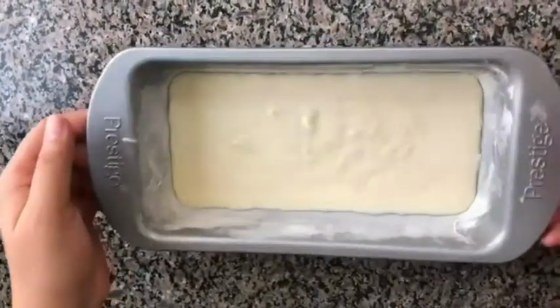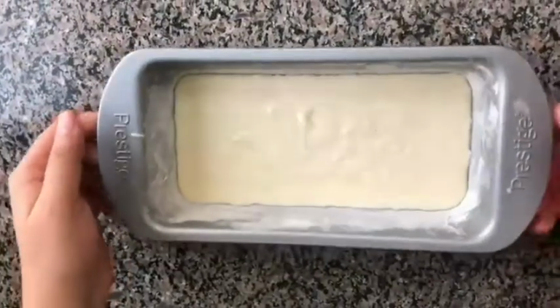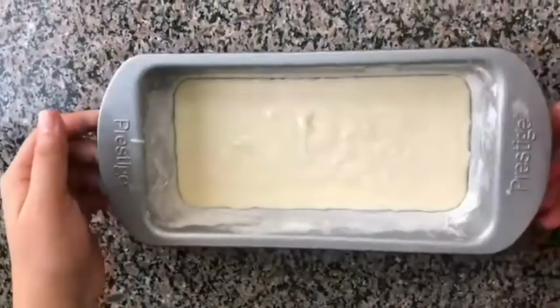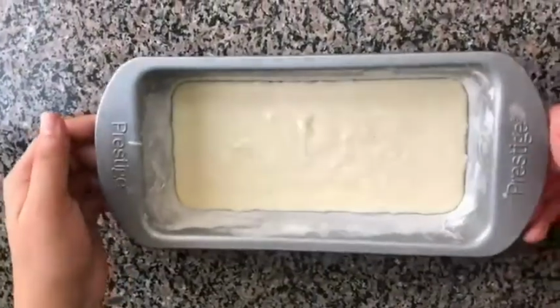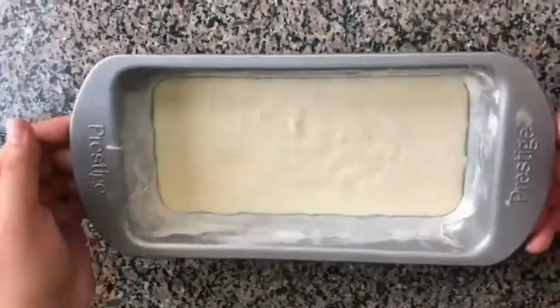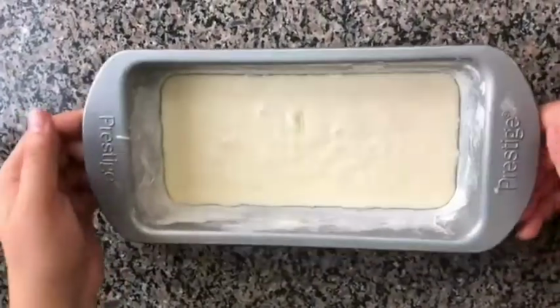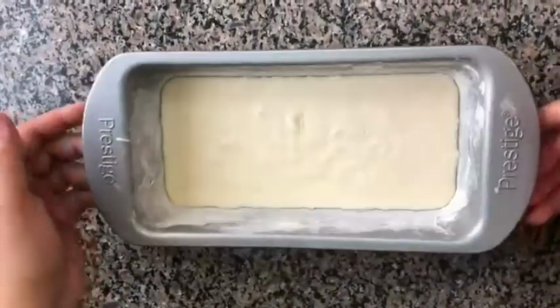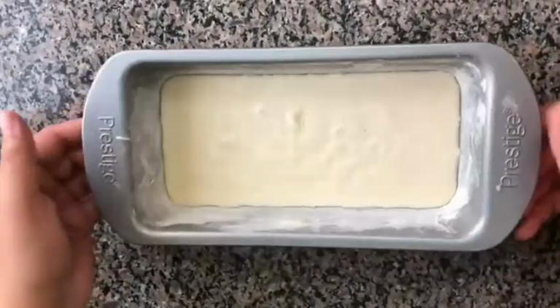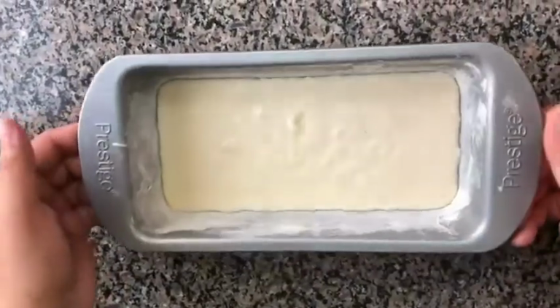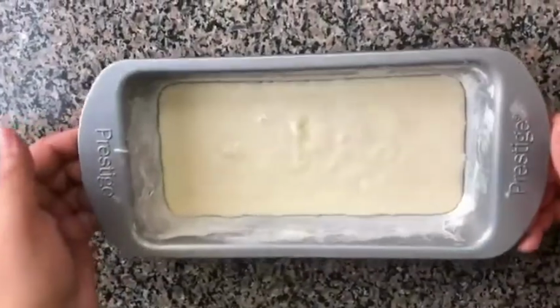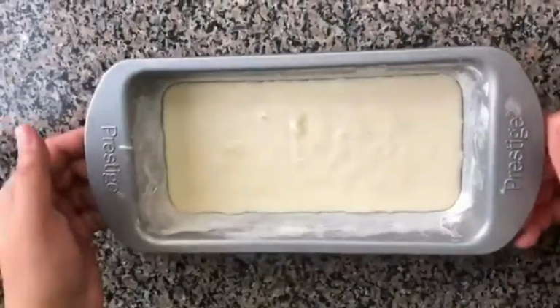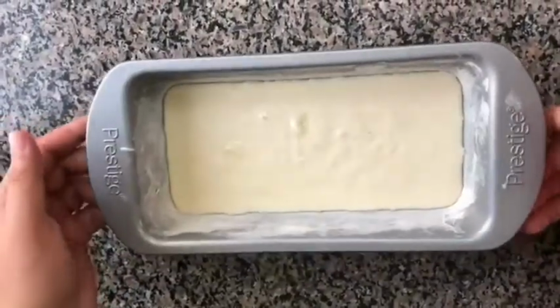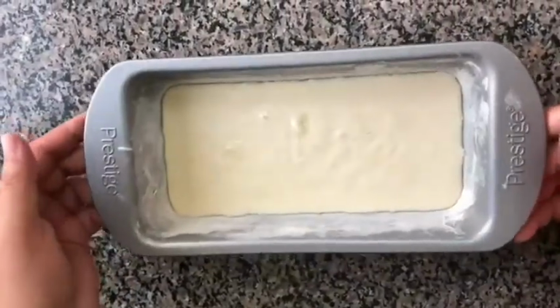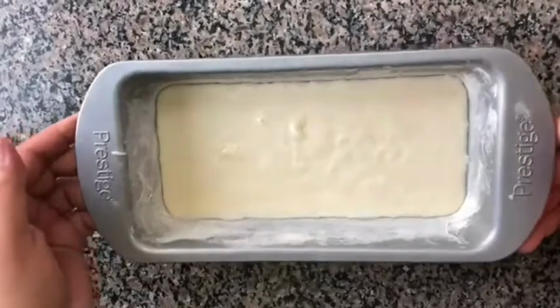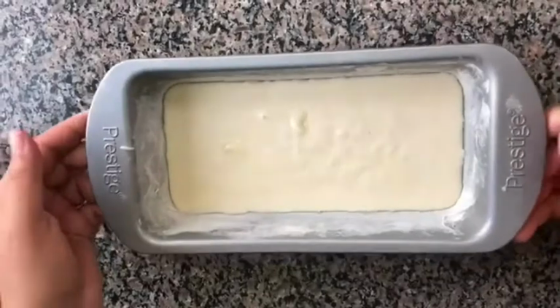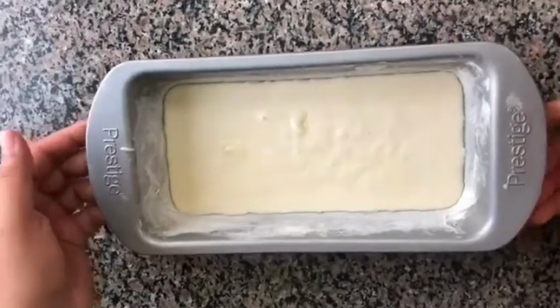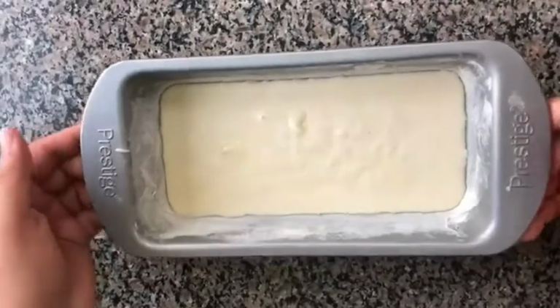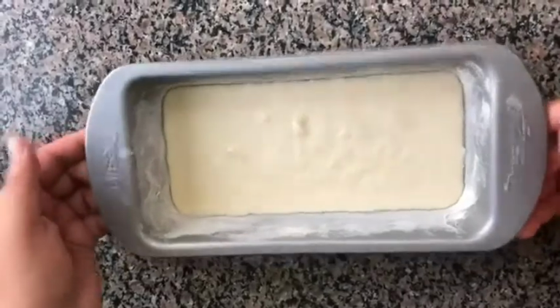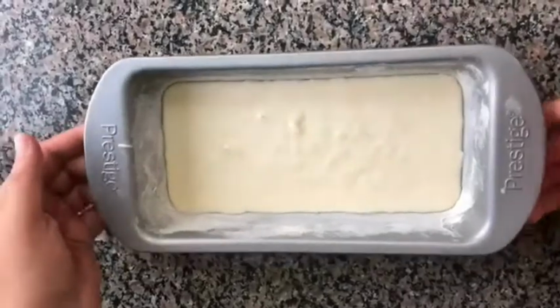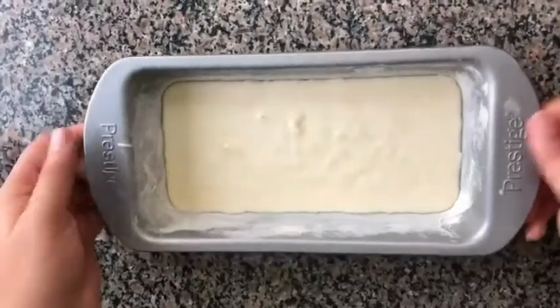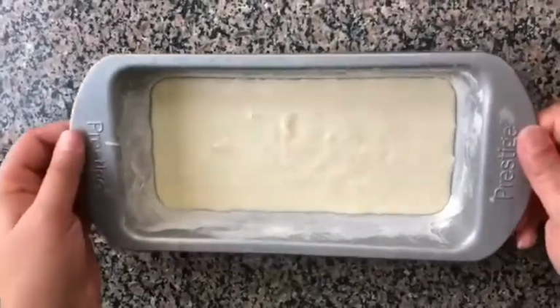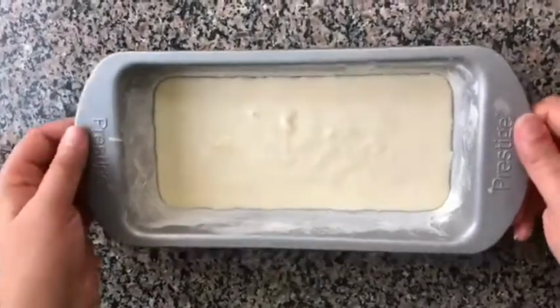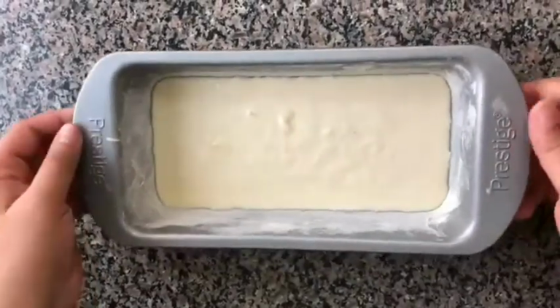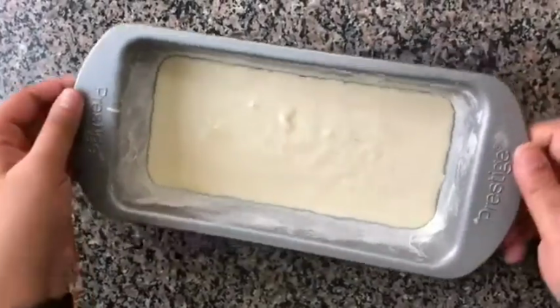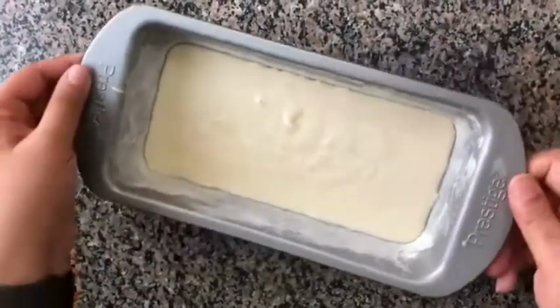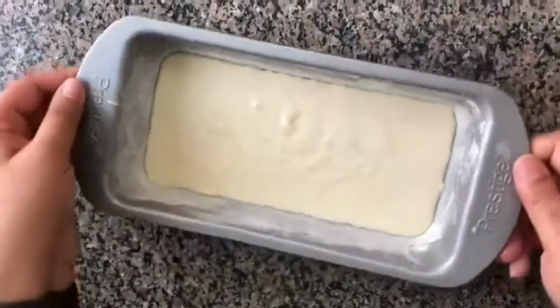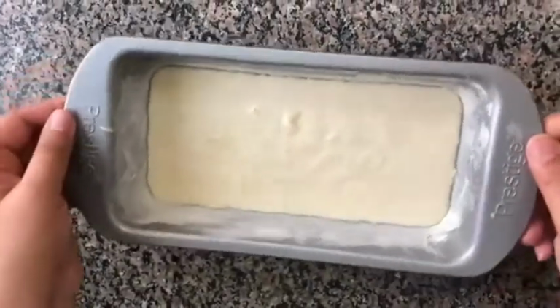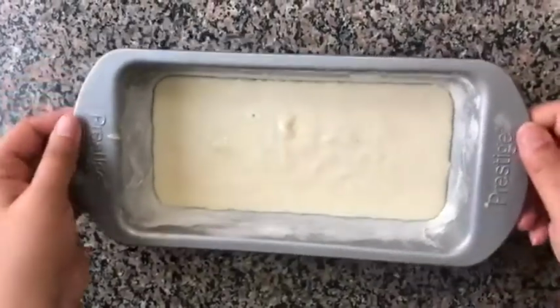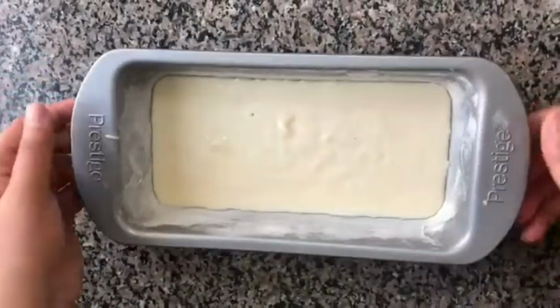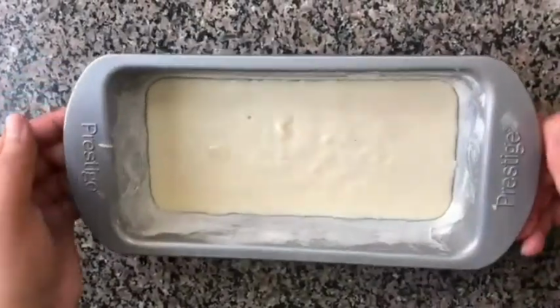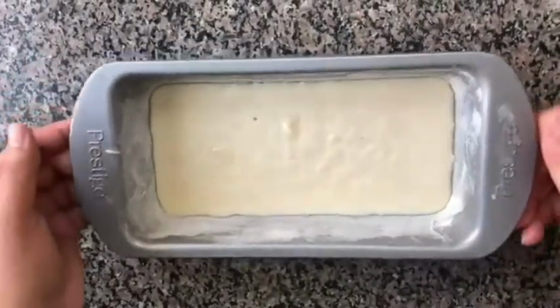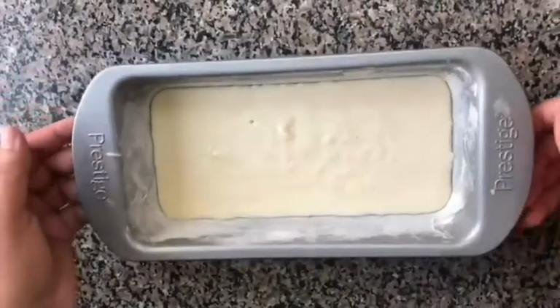I am going to remove any air bubbles by tapping the tin, and then I am going to bake it.